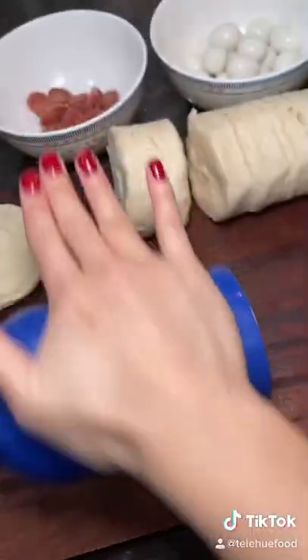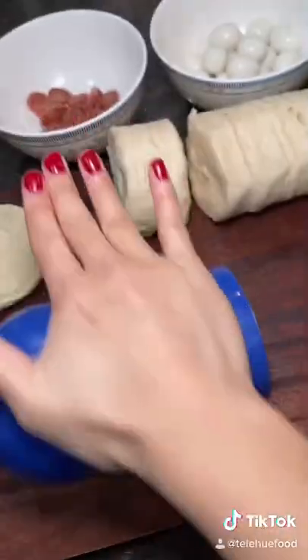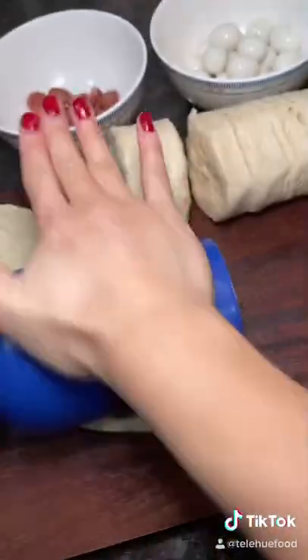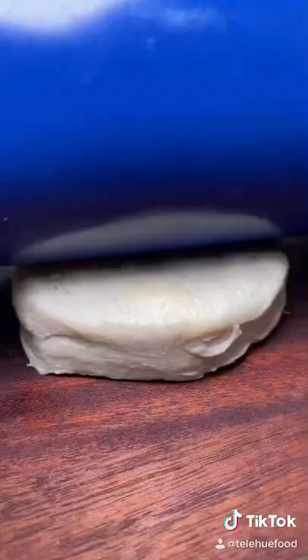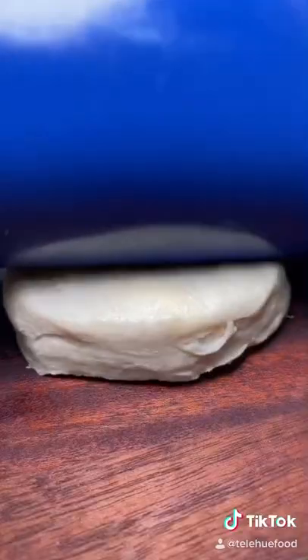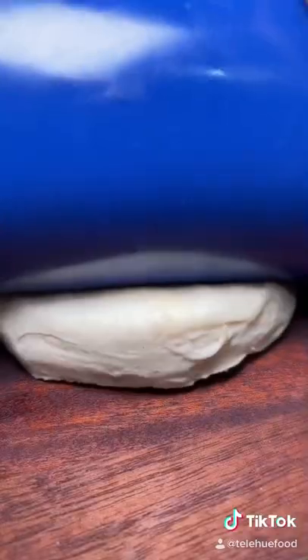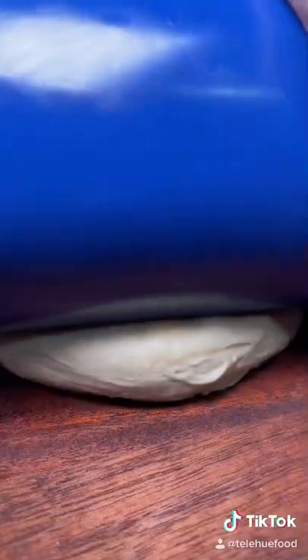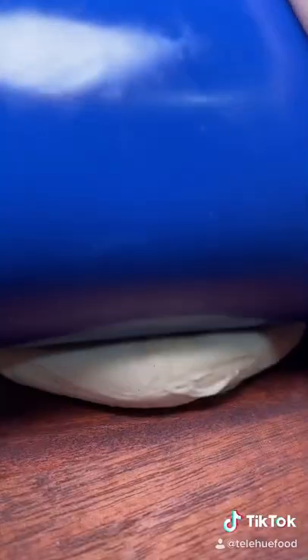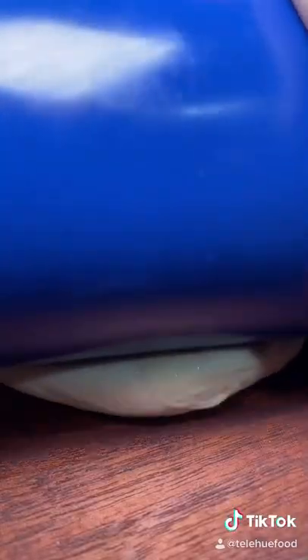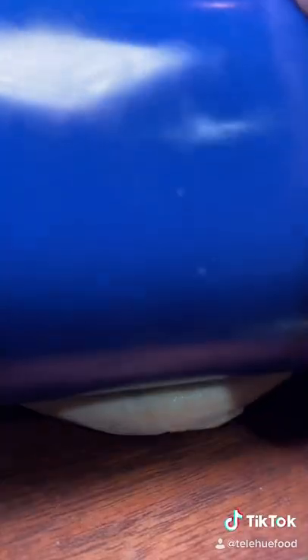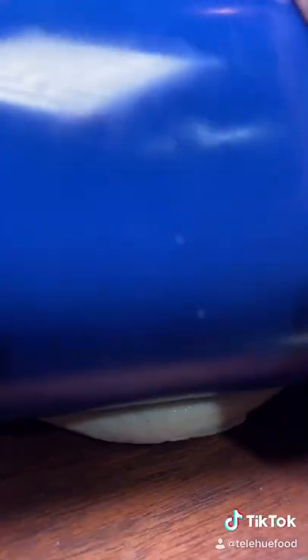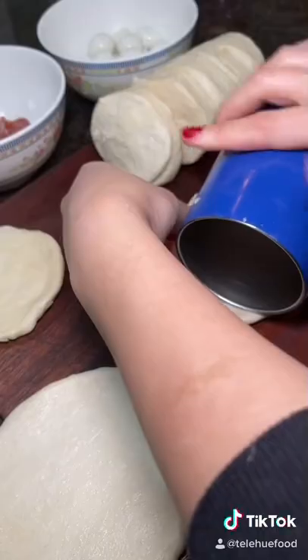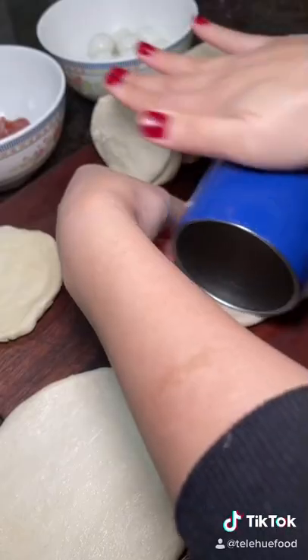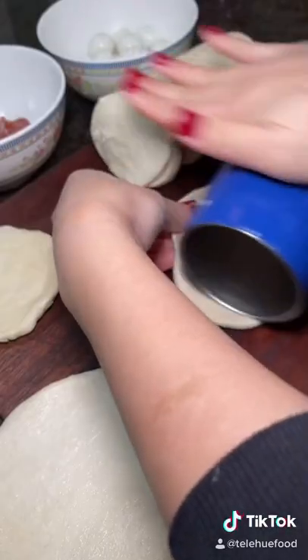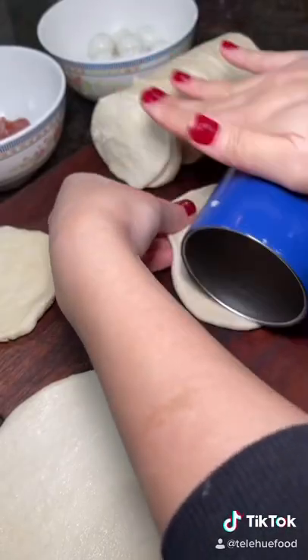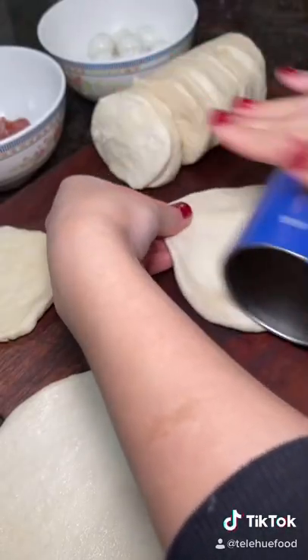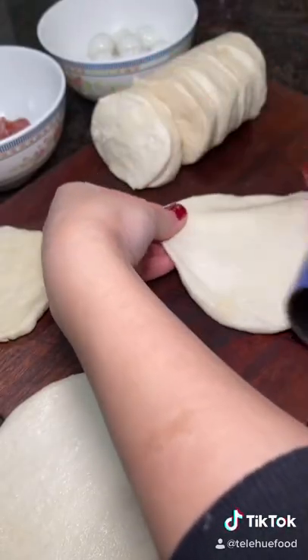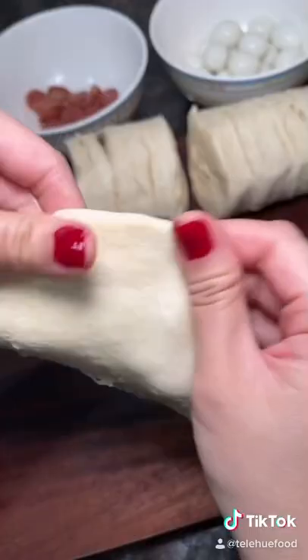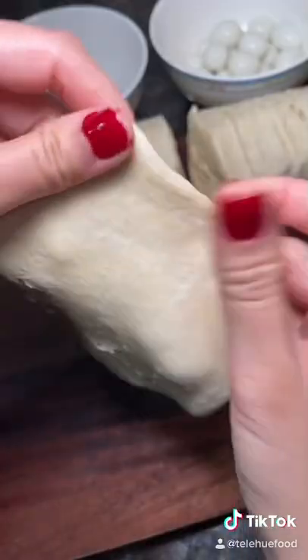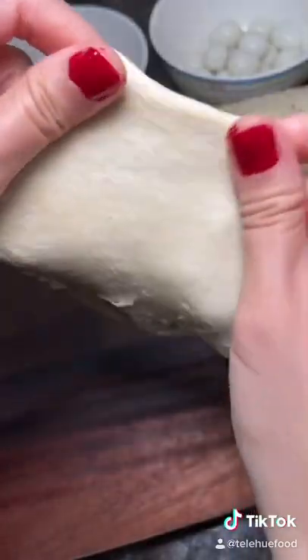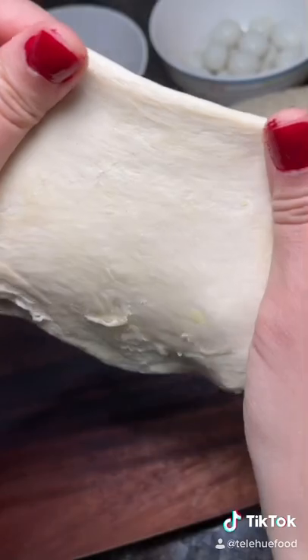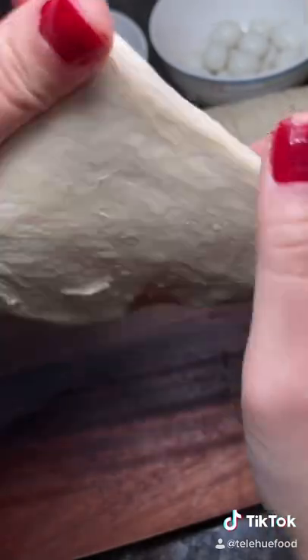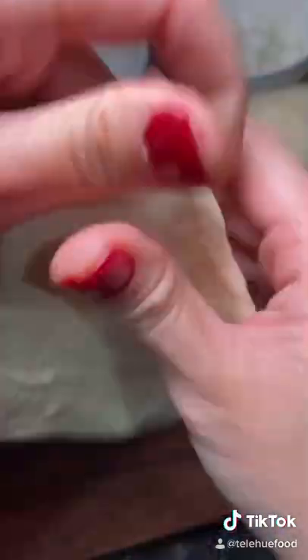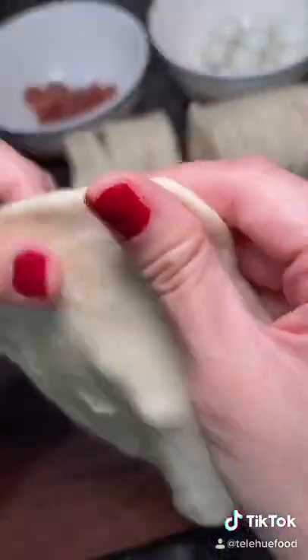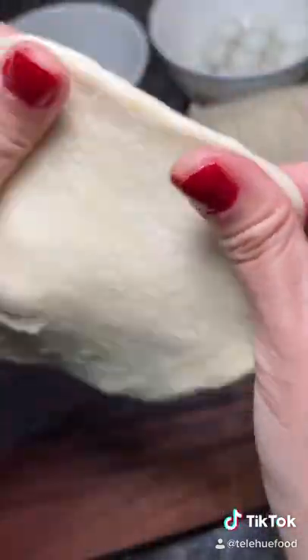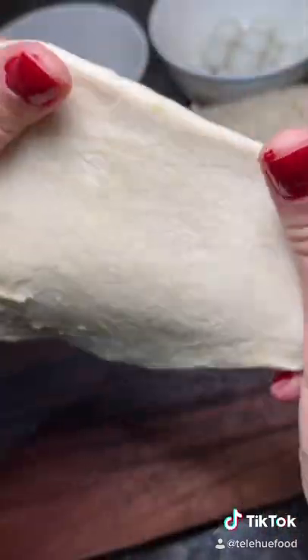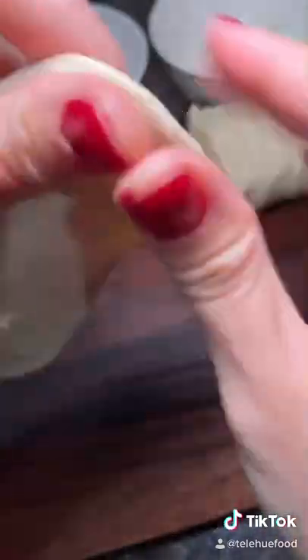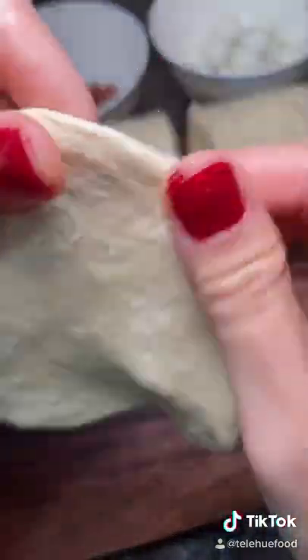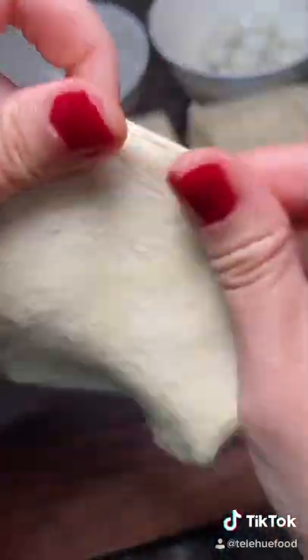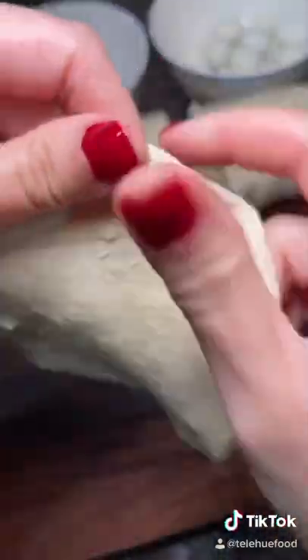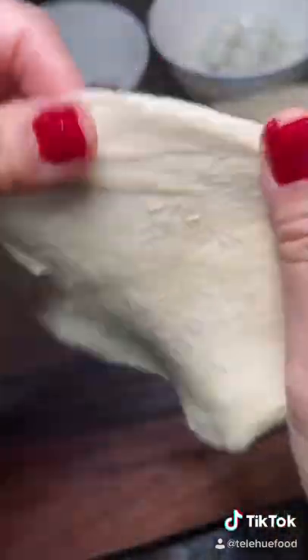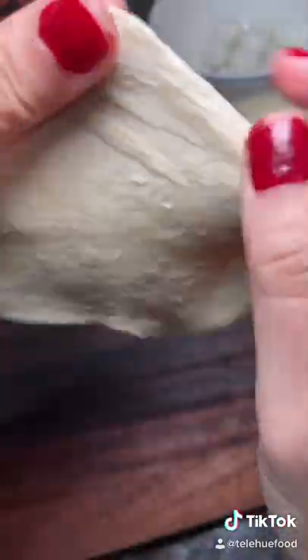You want to make sure and use the grand flaky version. Ideally, you want to use a rolling pin to roll out the dough, but I don't have one so I used a wine tumbler.